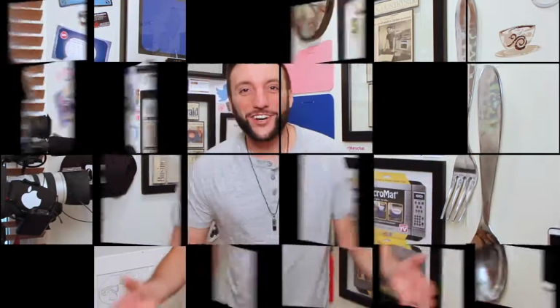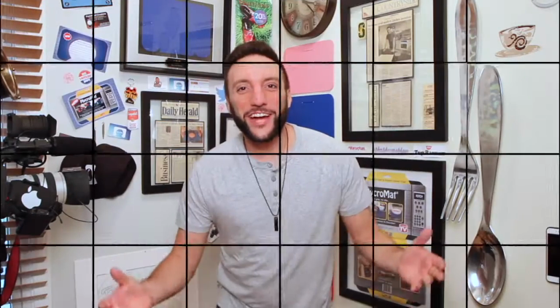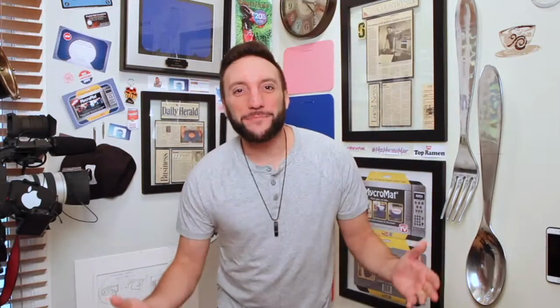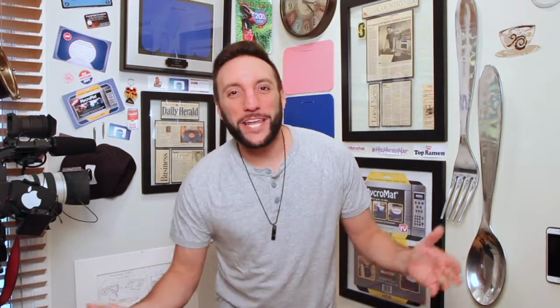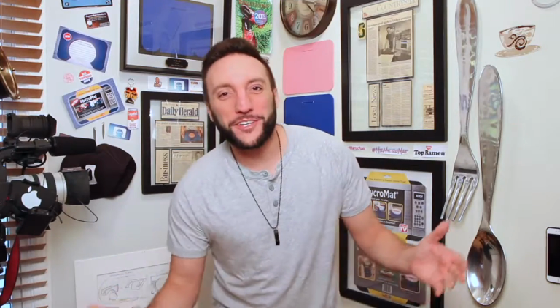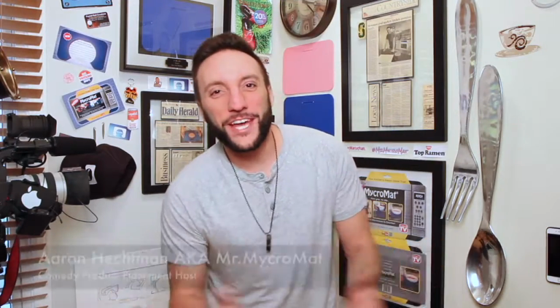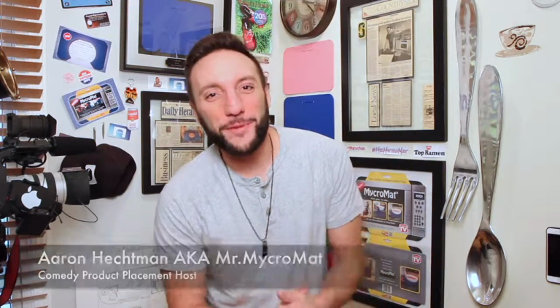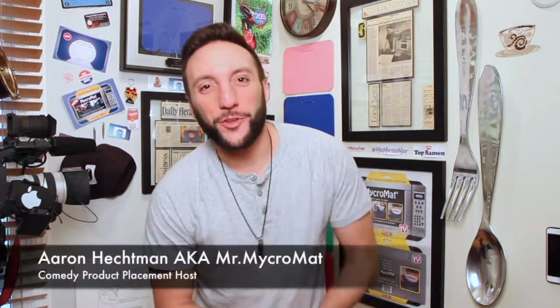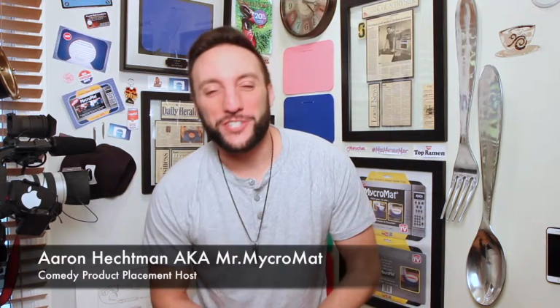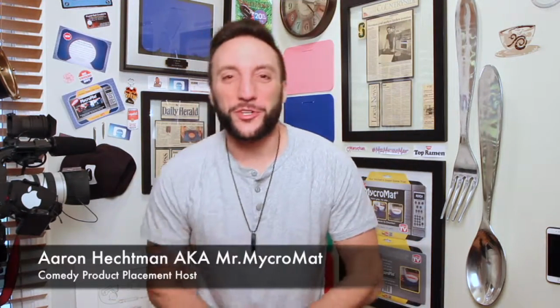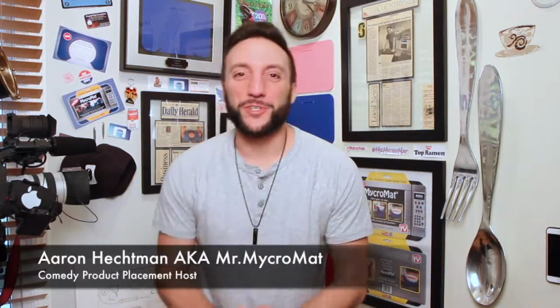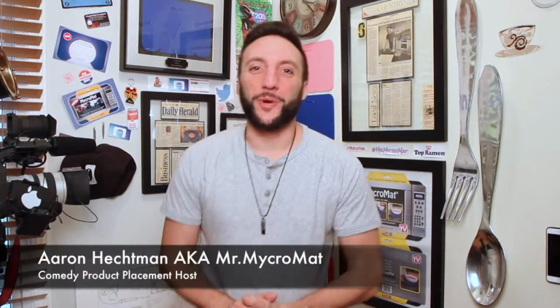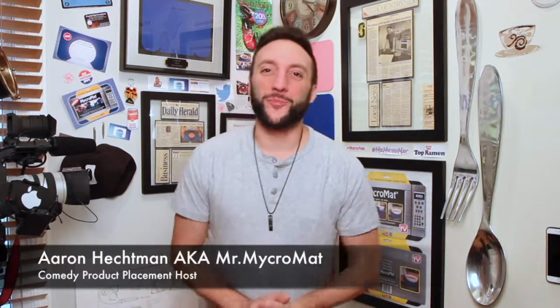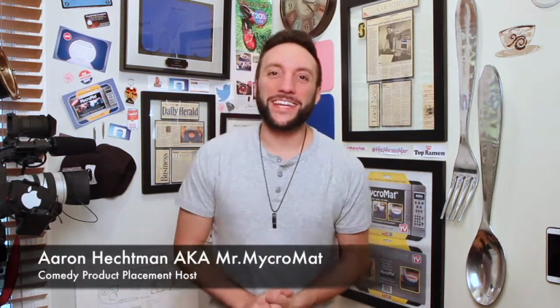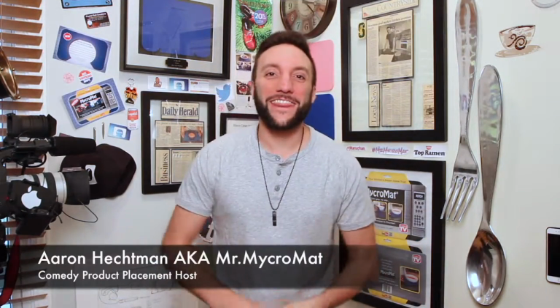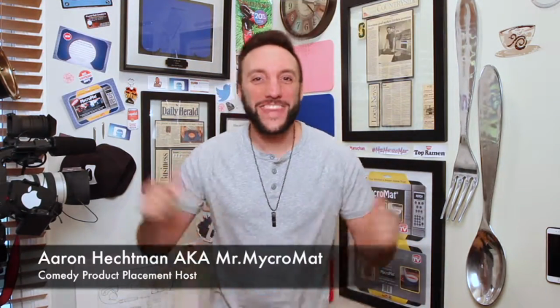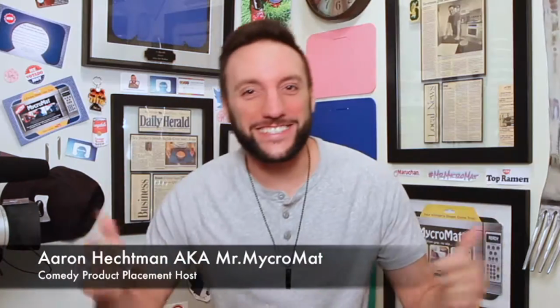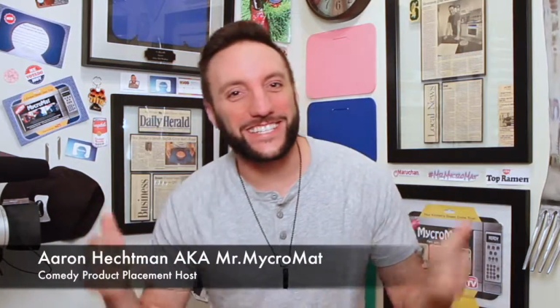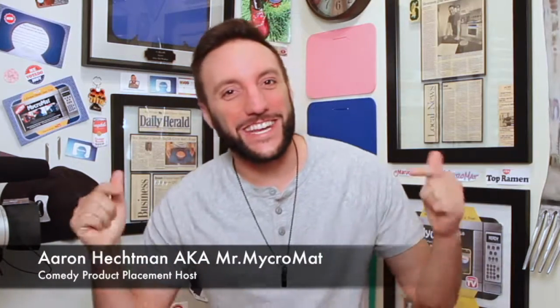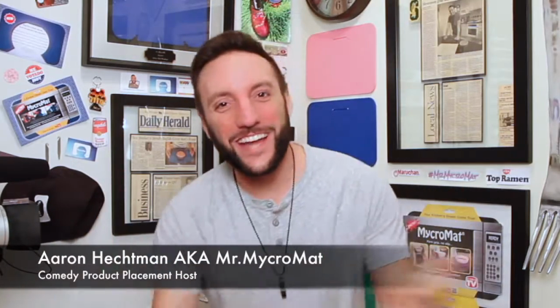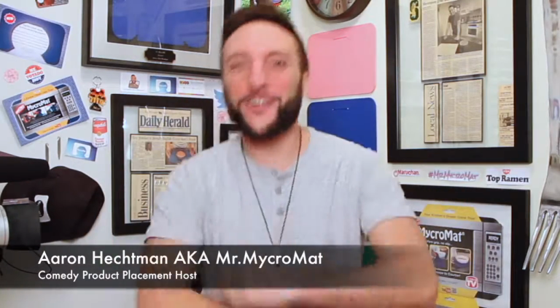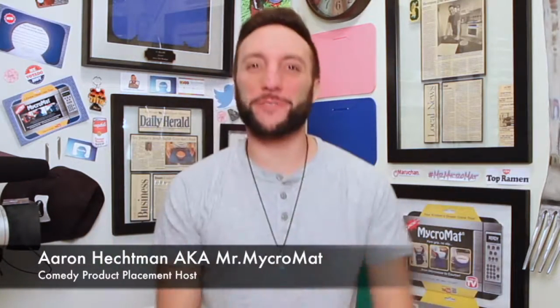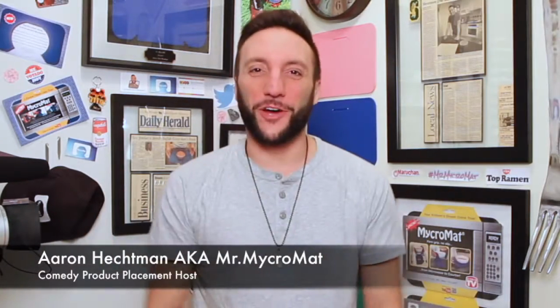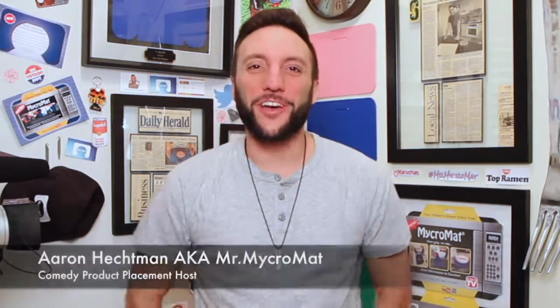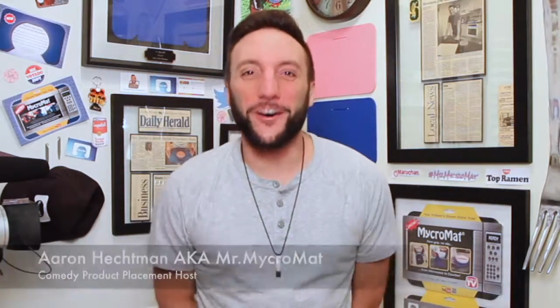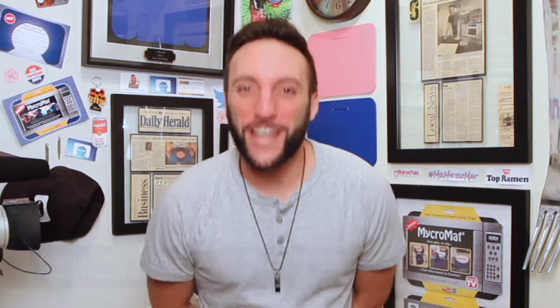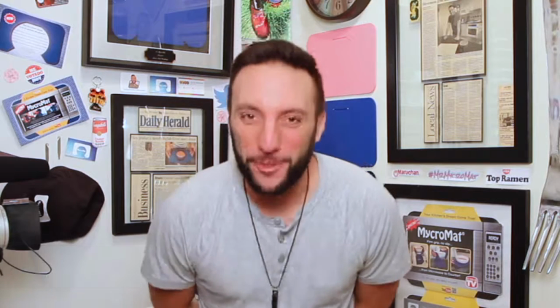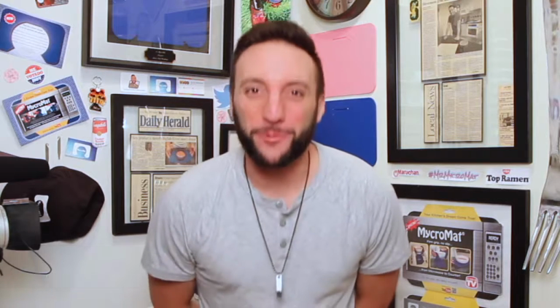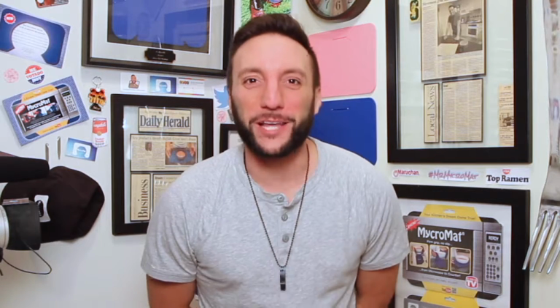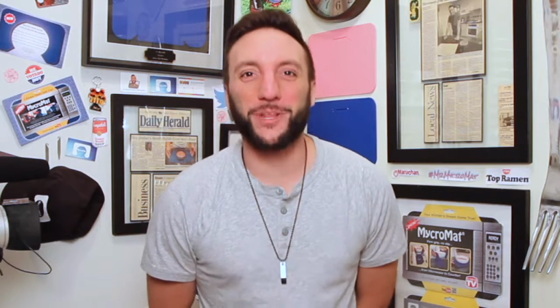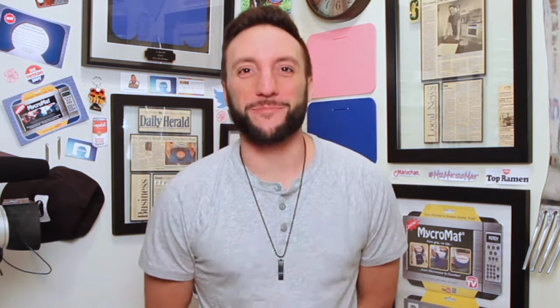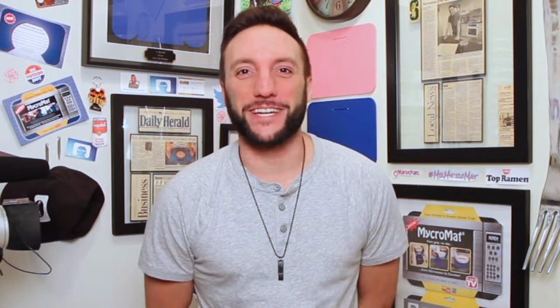How's it going, you guys? My name is Aaron Heckman, otherwise known as Mr. Micromad, and this is another episode of Comedy Product Placement.